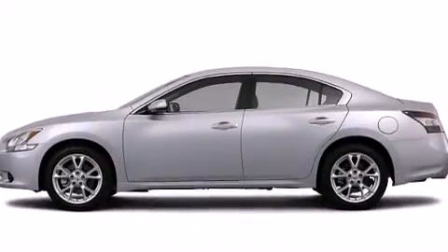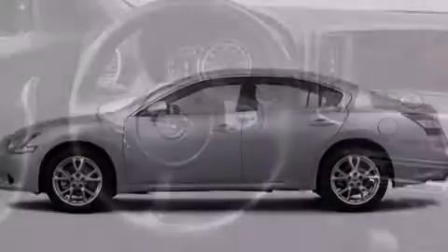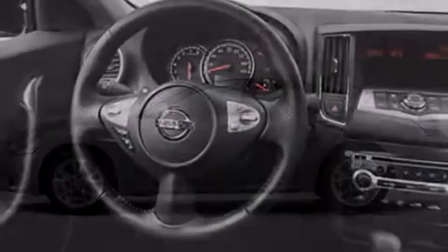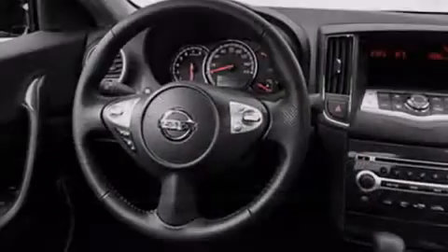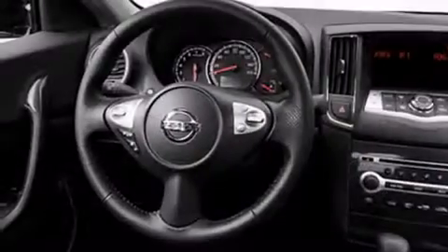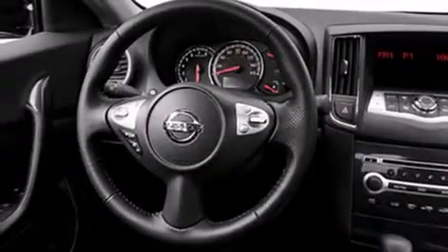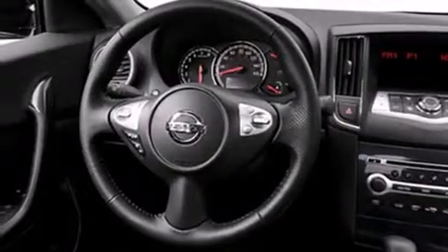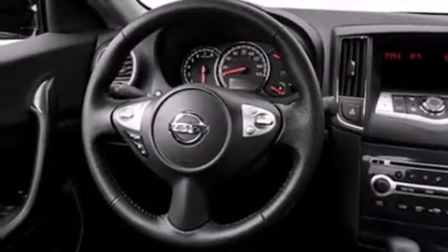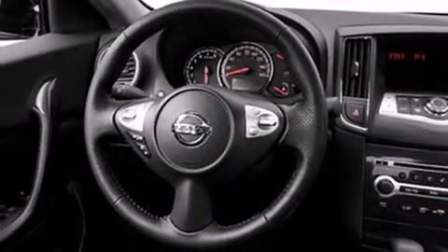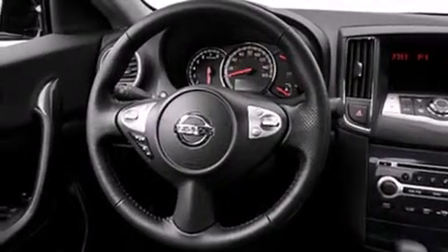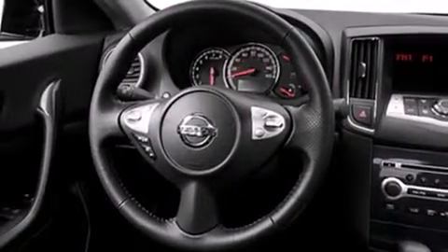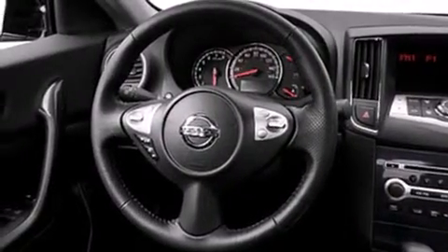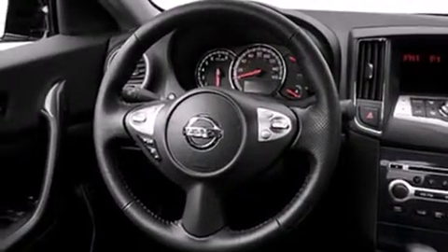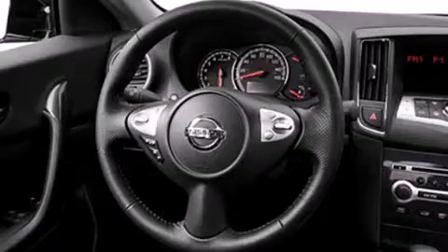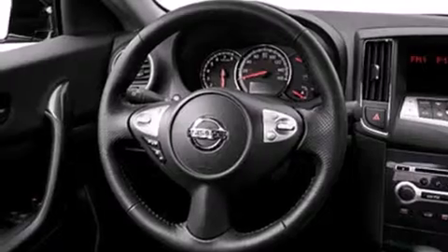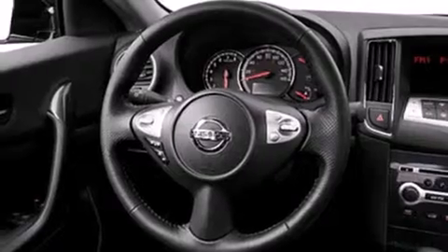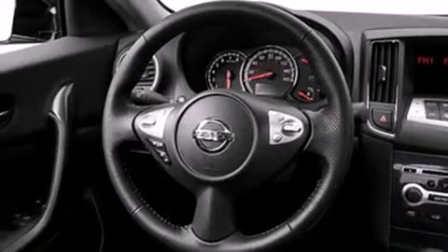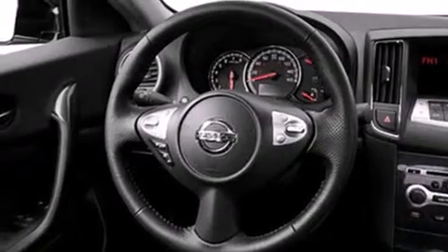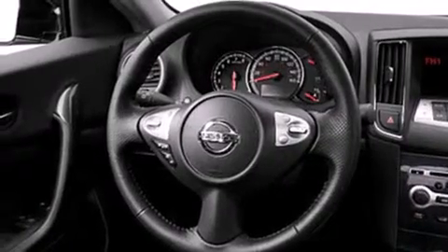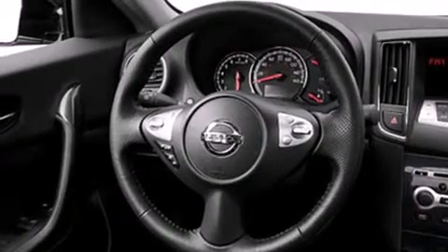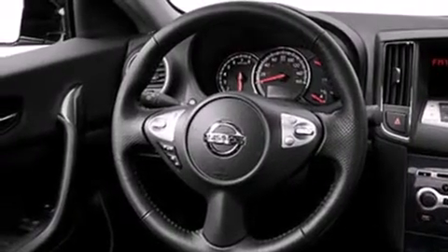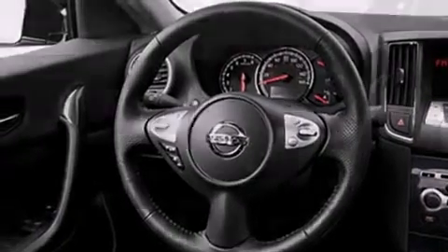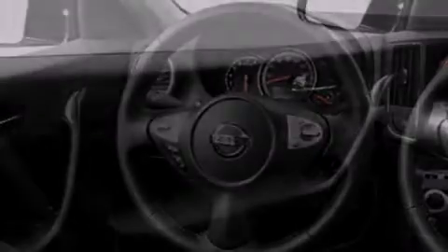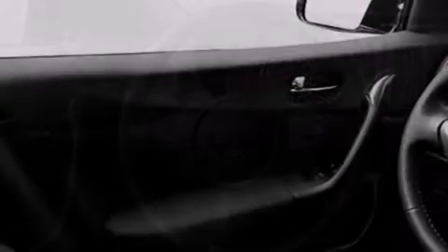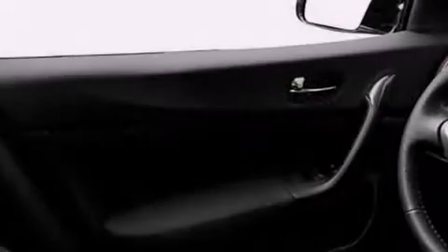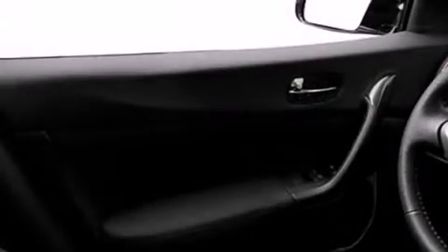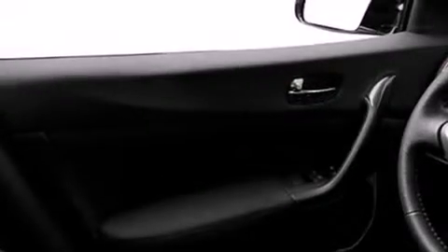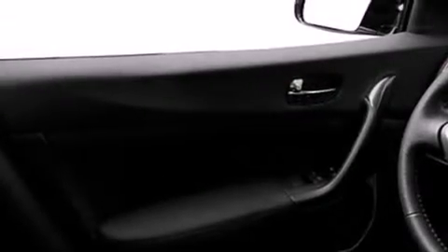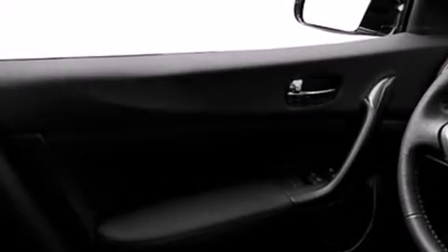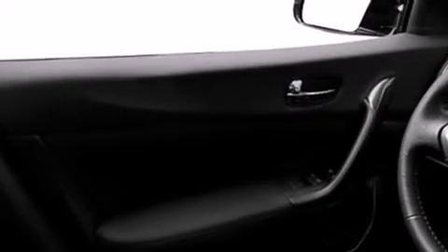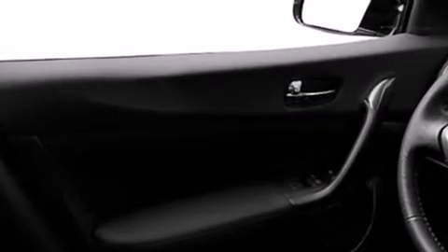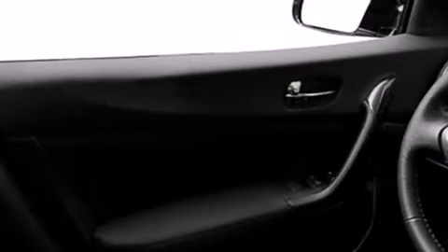All of the following features are included: a power moonroof, a low-tire pressure indicator, cruise control, and a CD player.